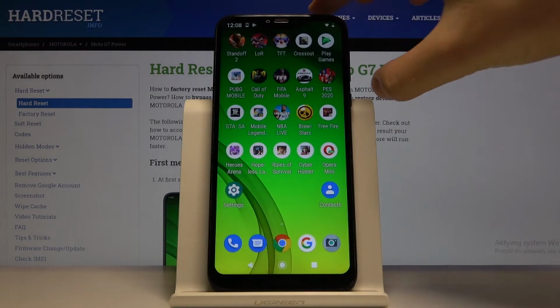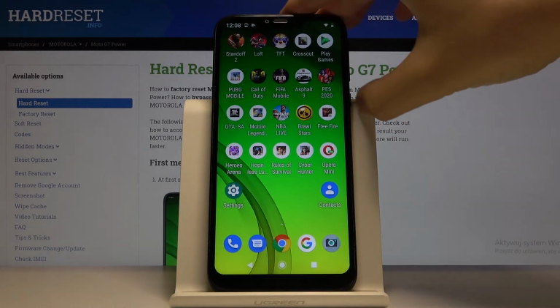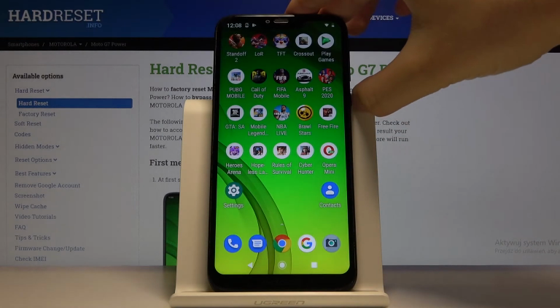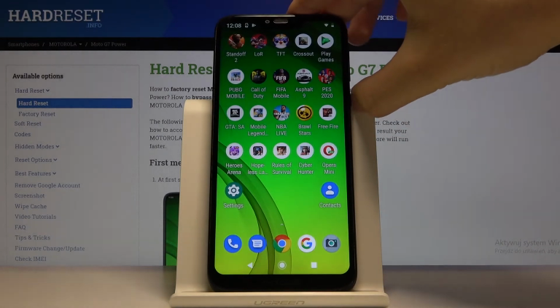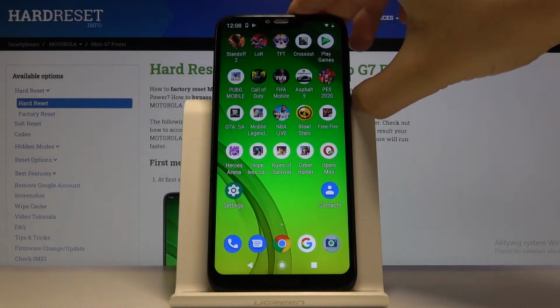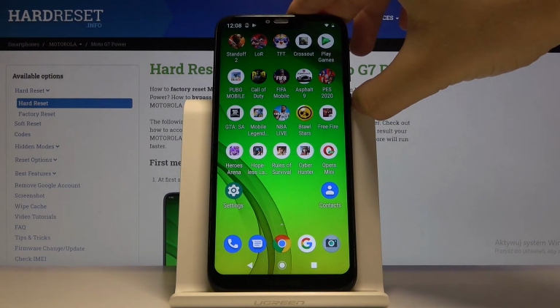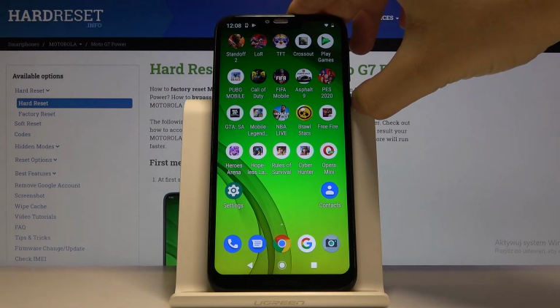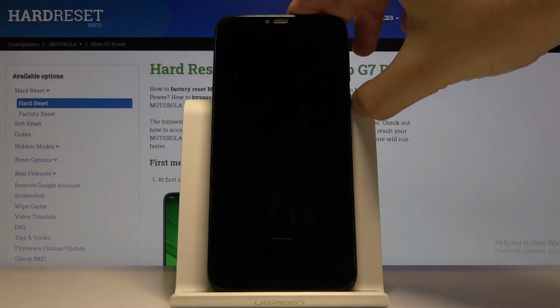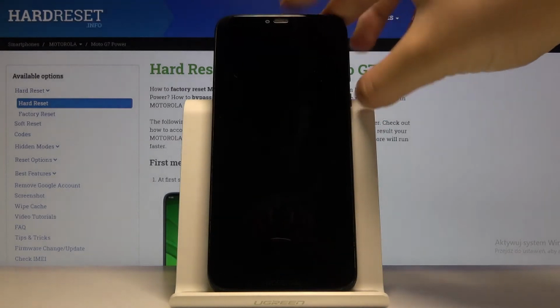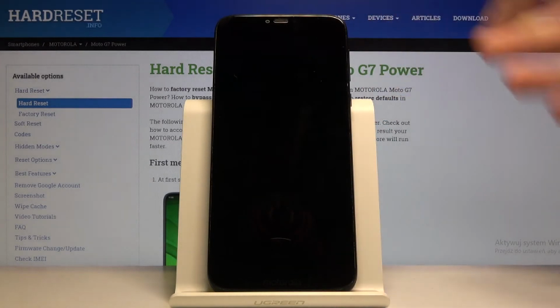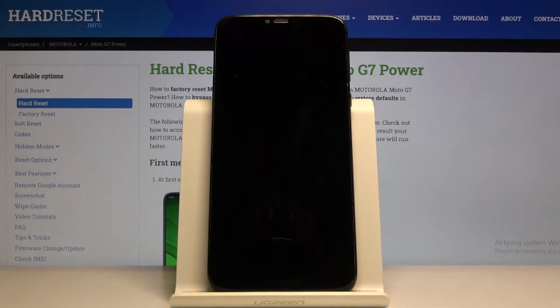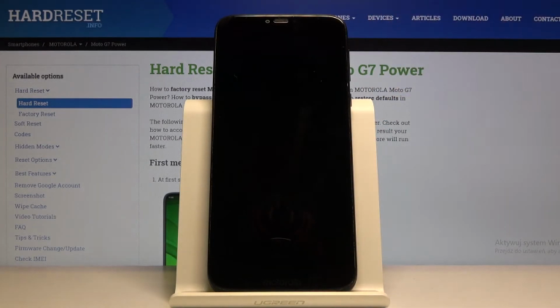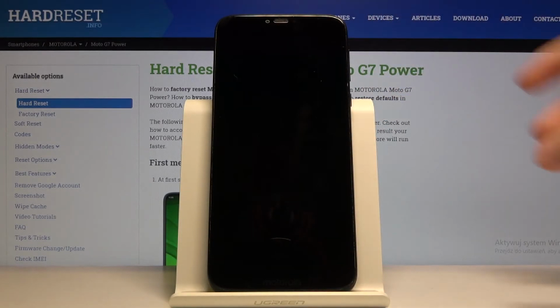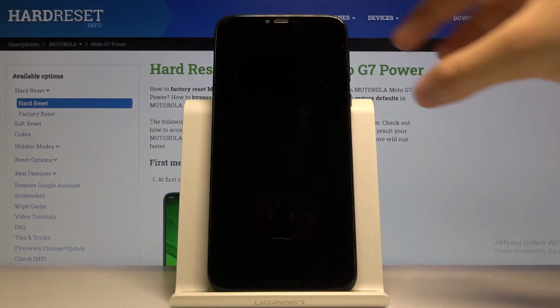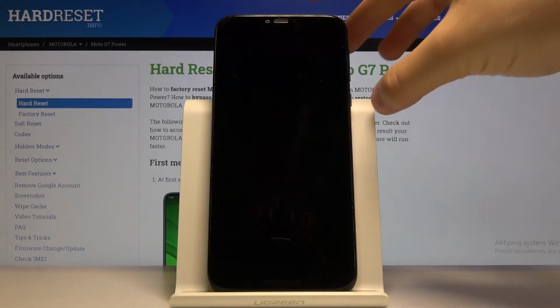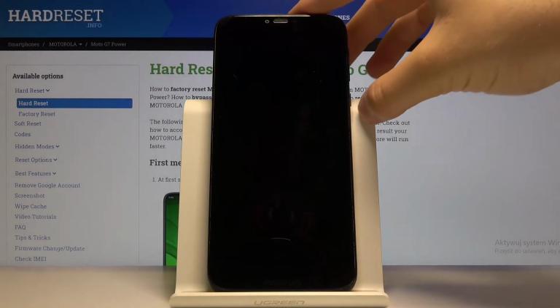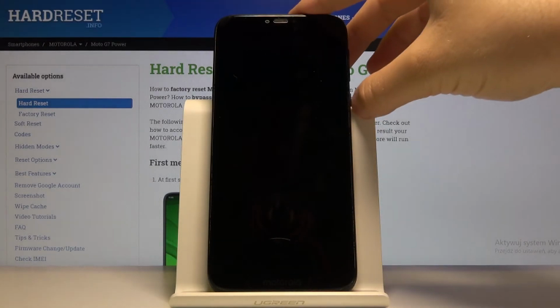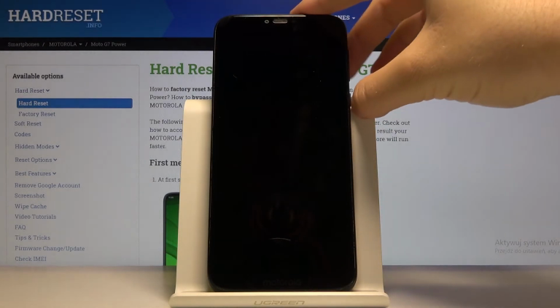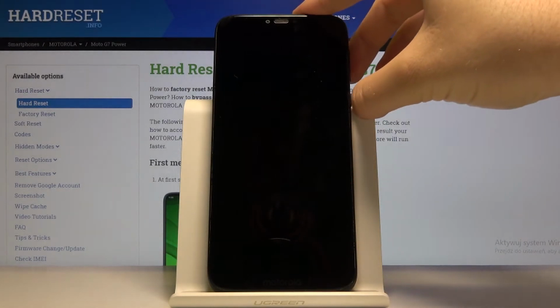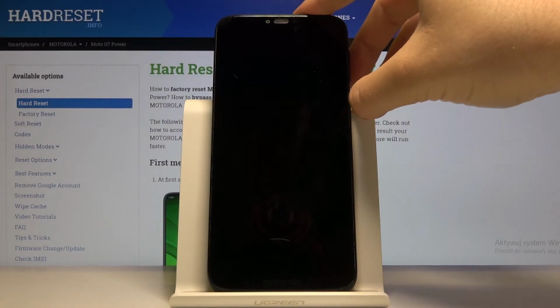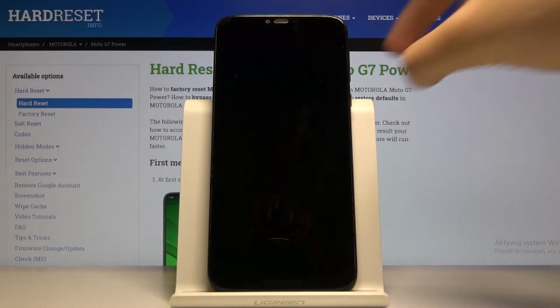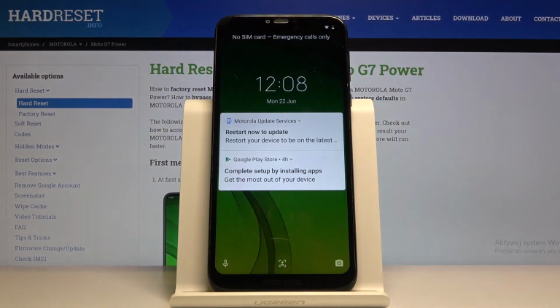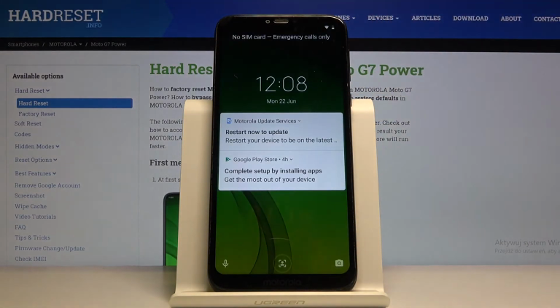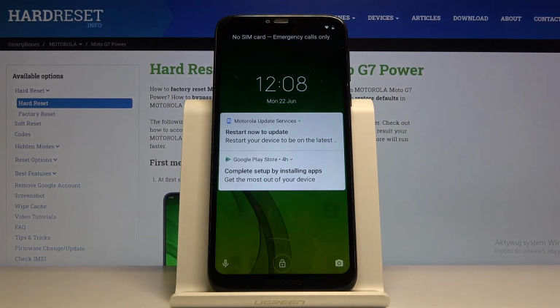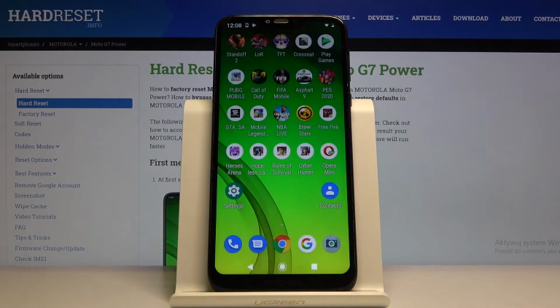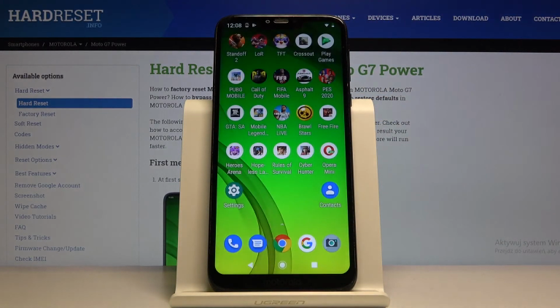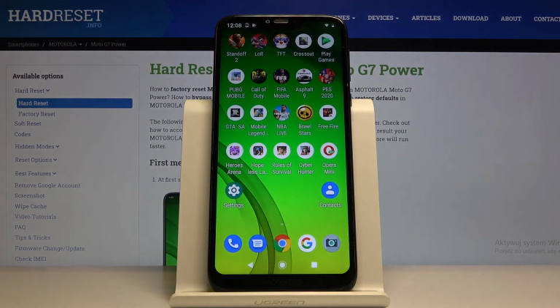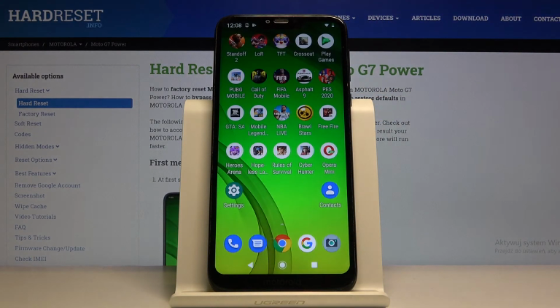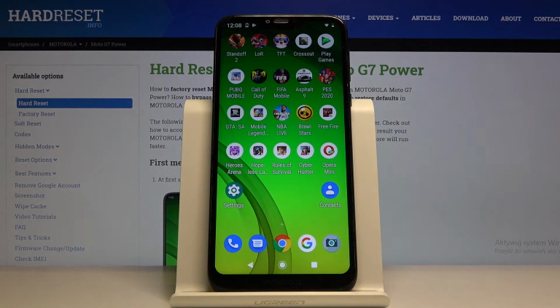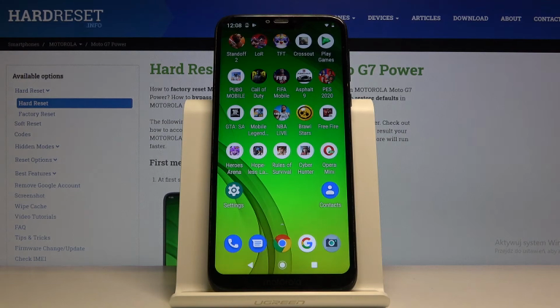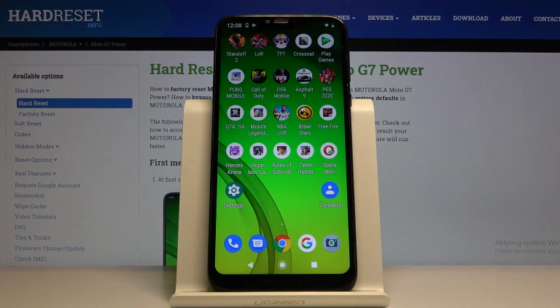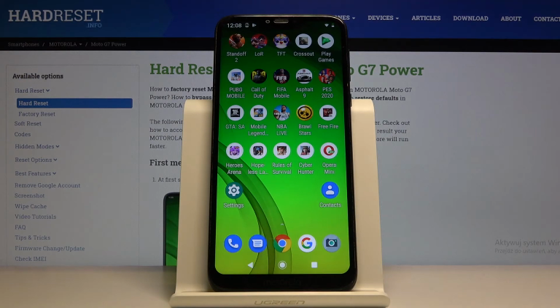Let's lock our device and try to unlock — and it's working!